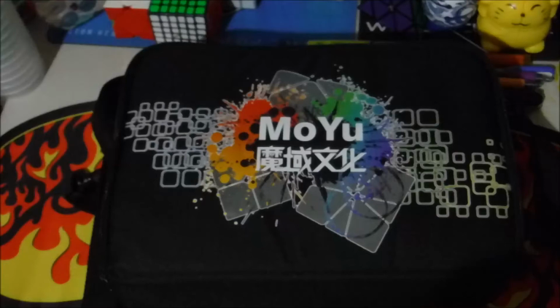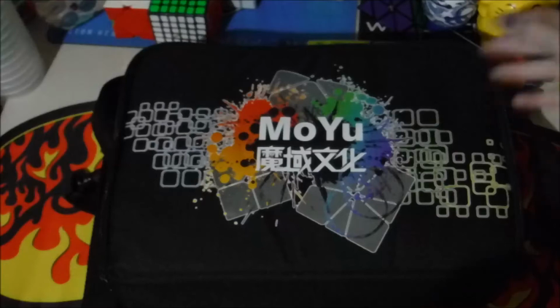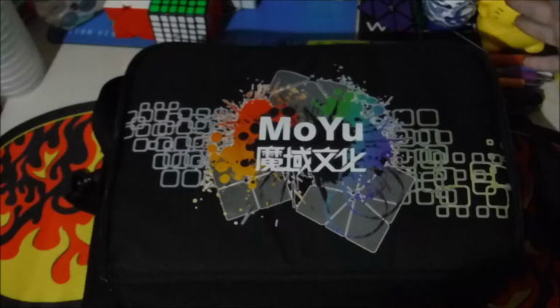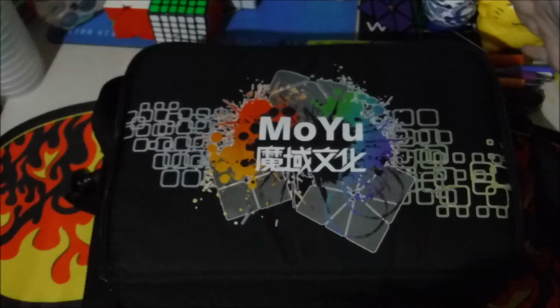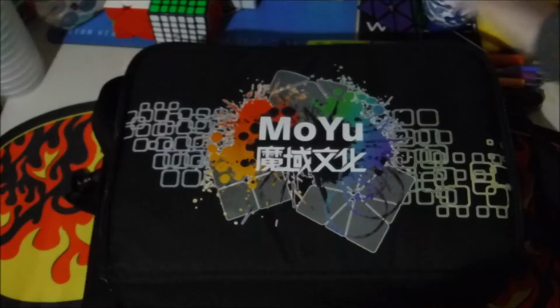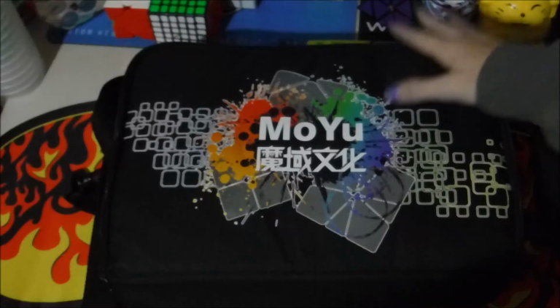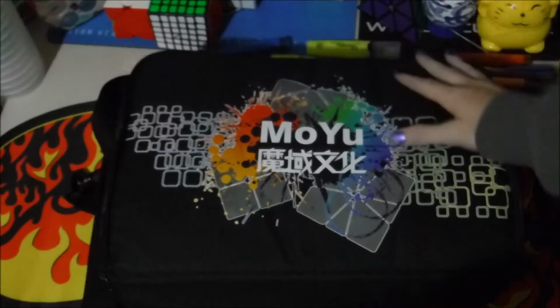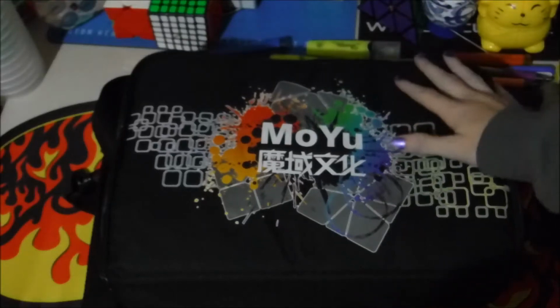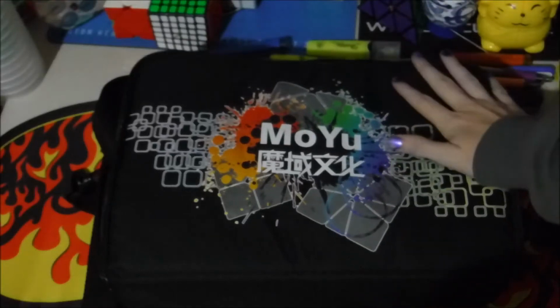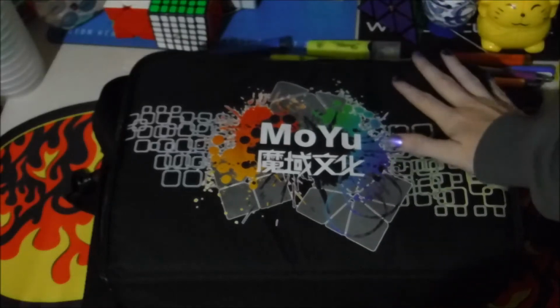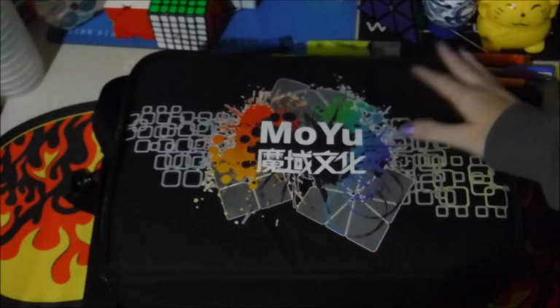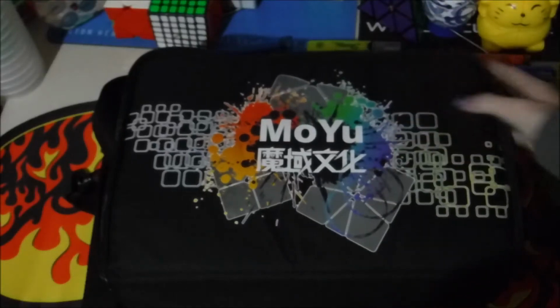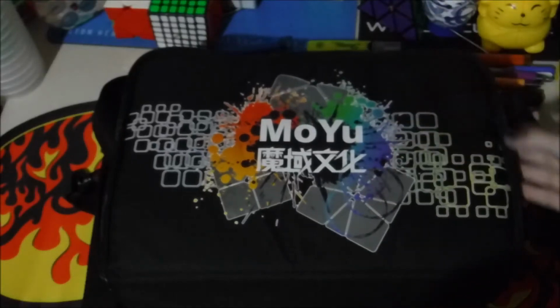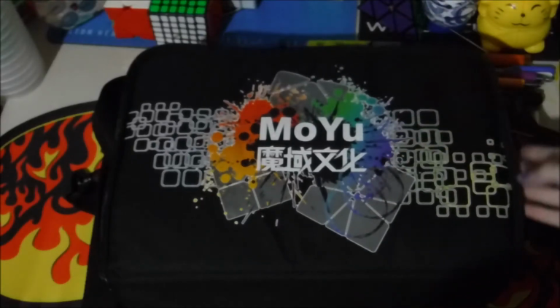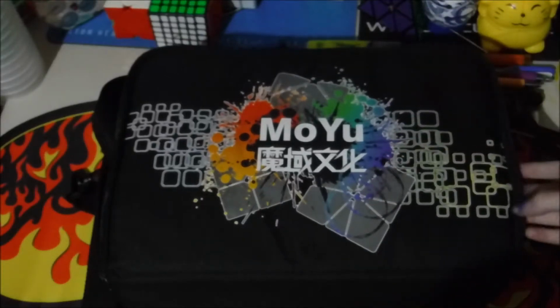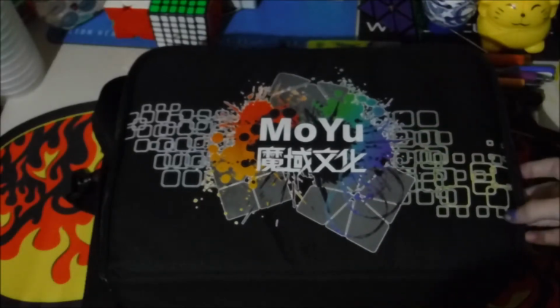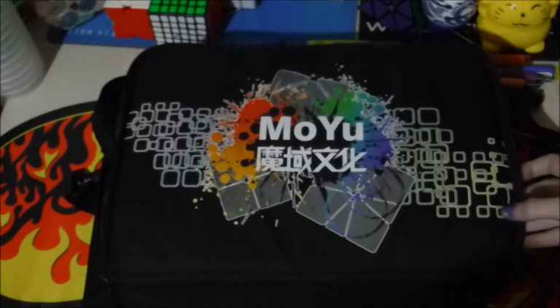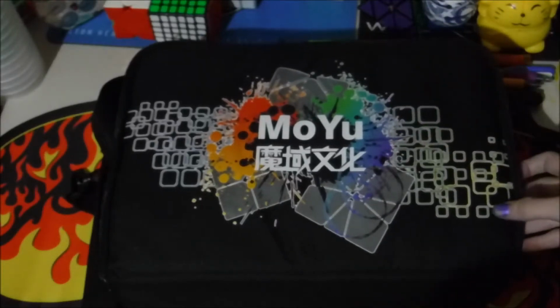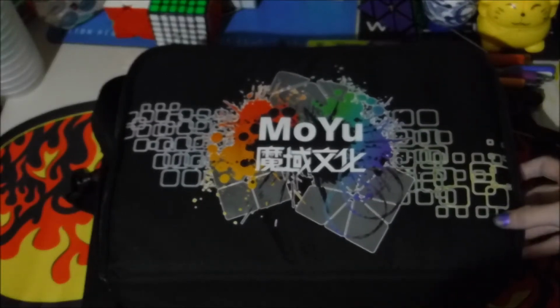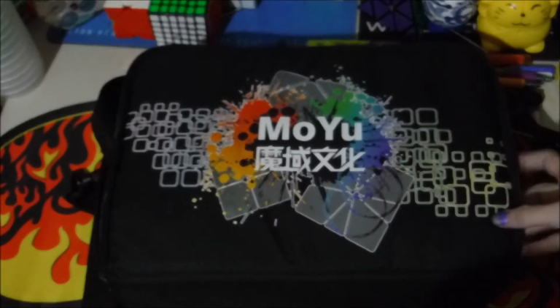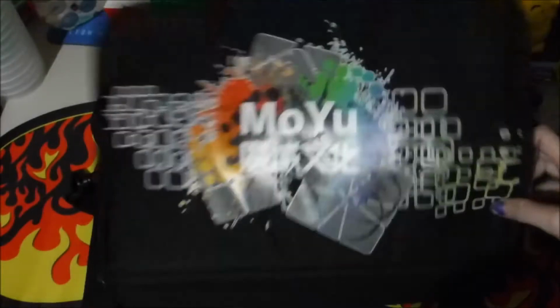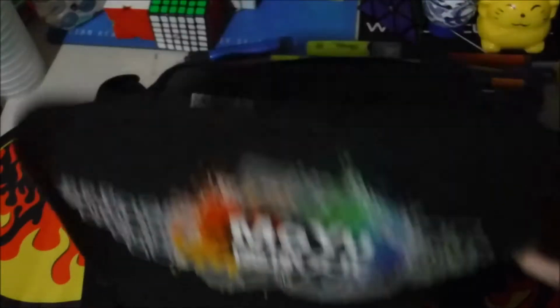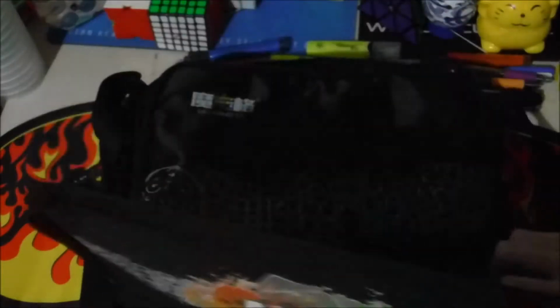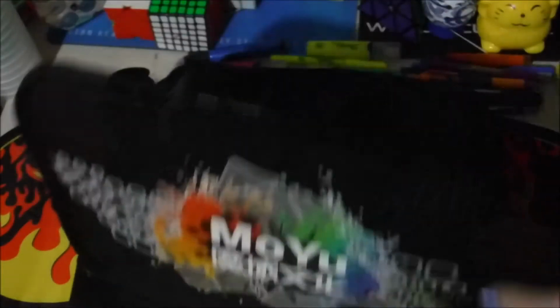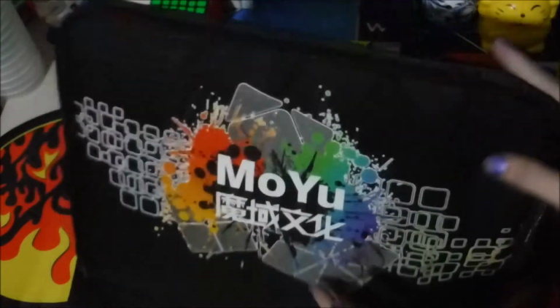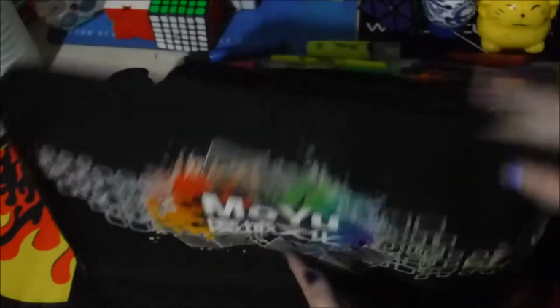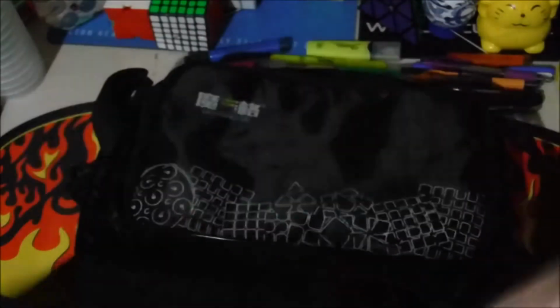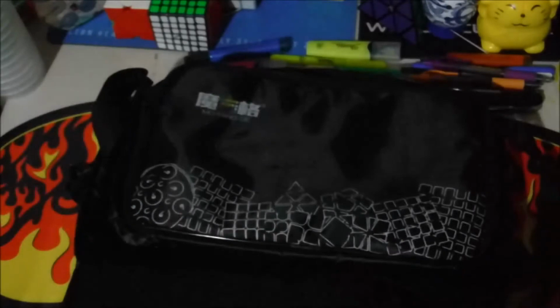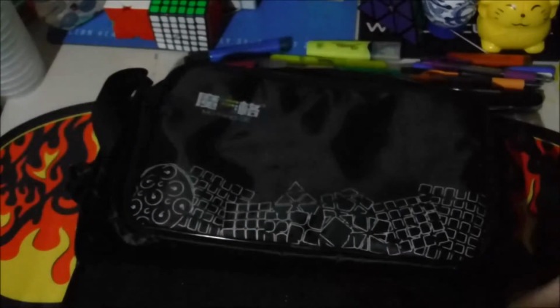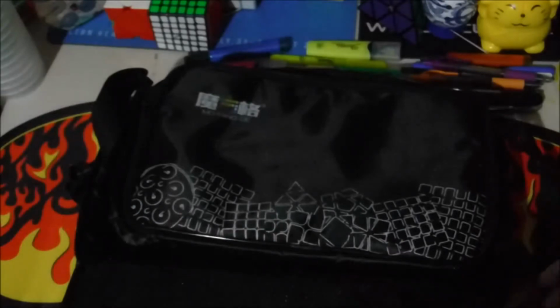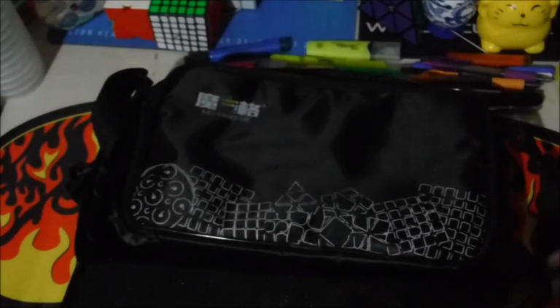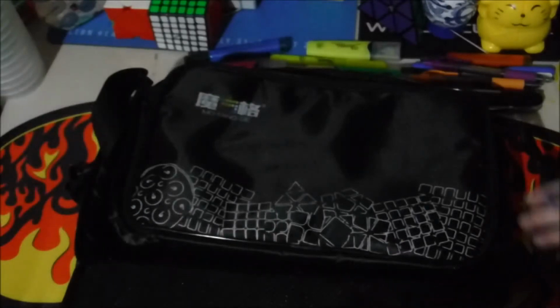Hey YouTube! Today I will be doing a comparison between the Moyu and the Chiii Cubing Bag.